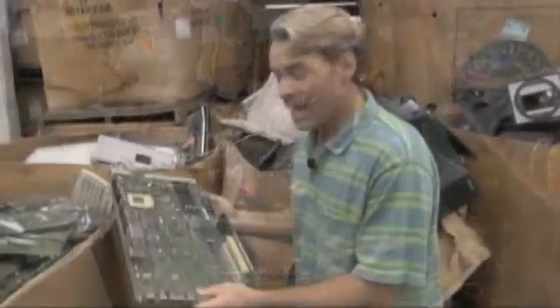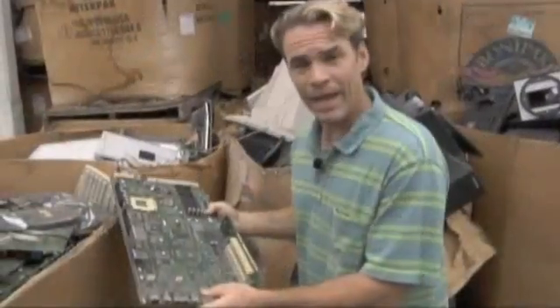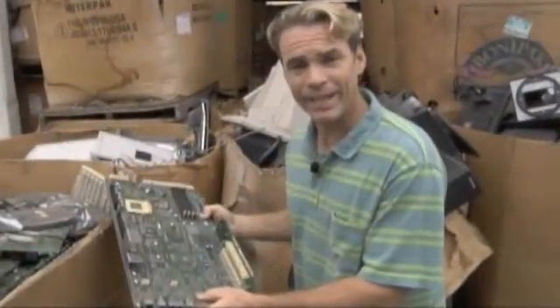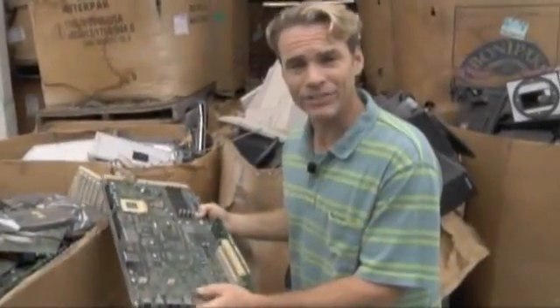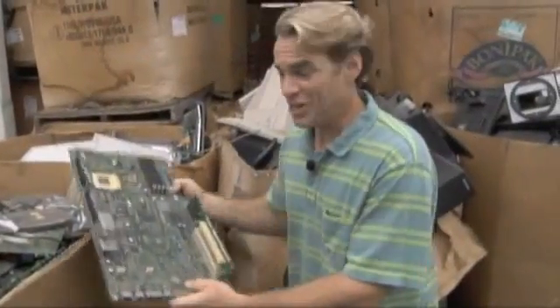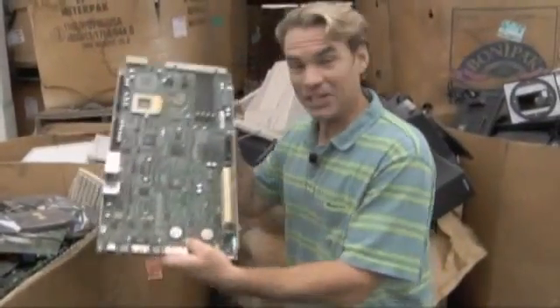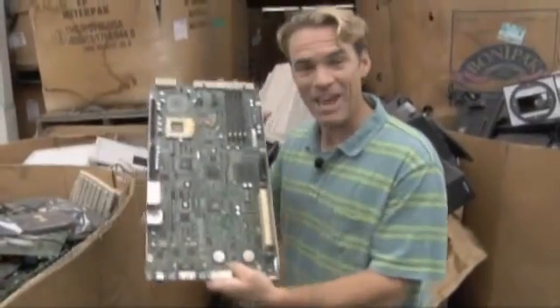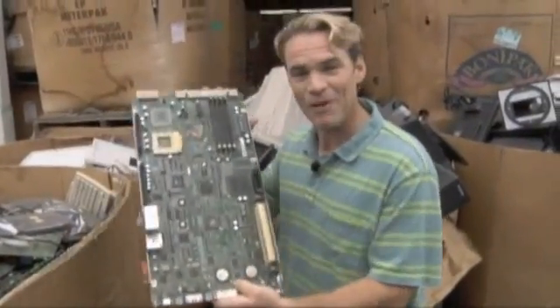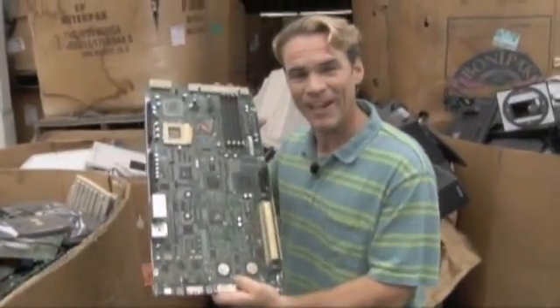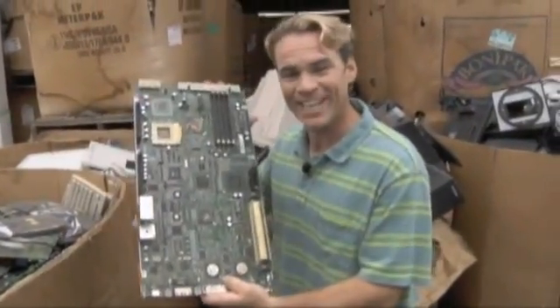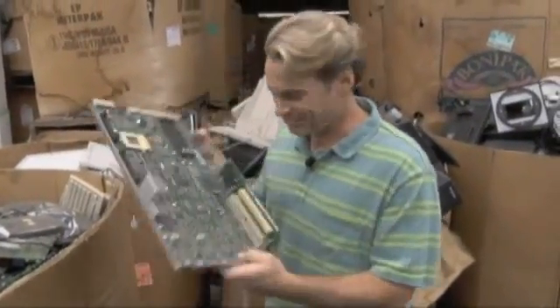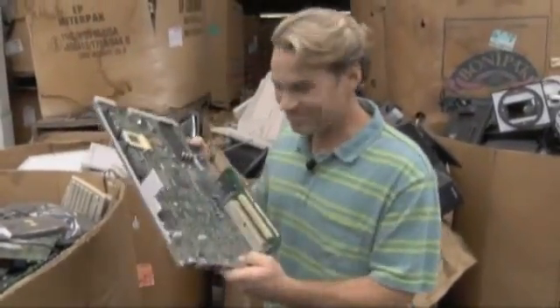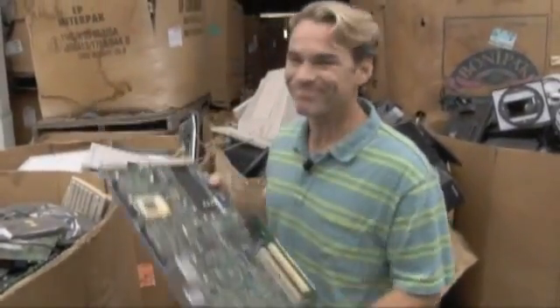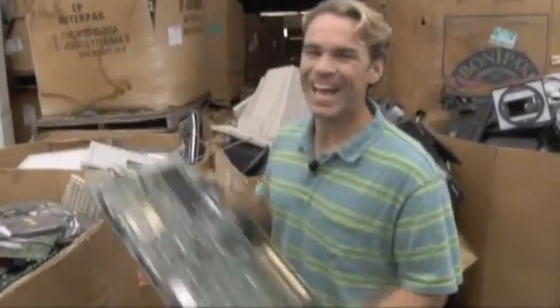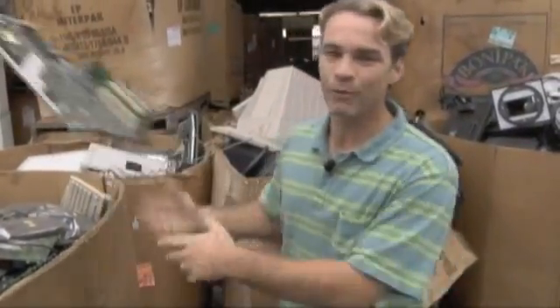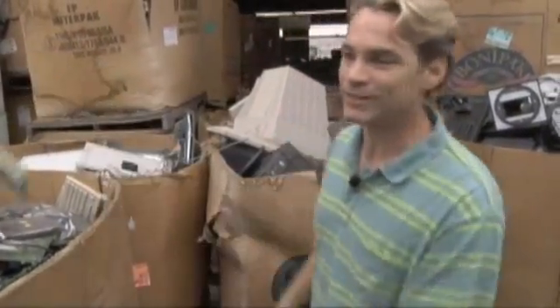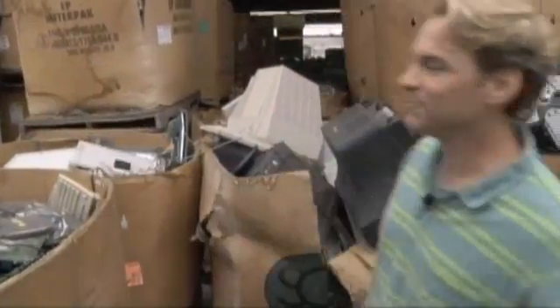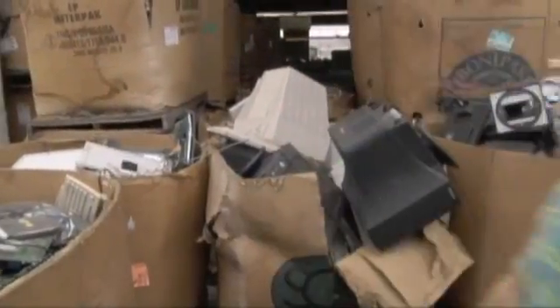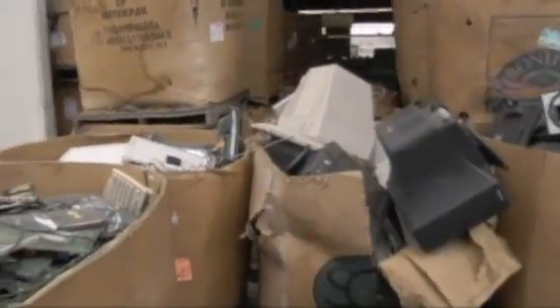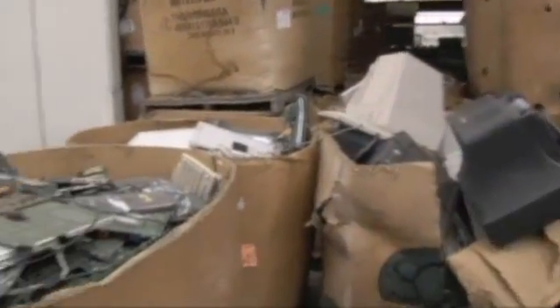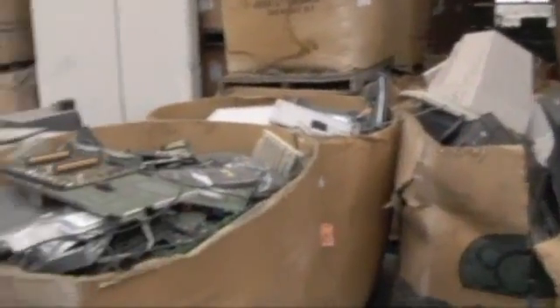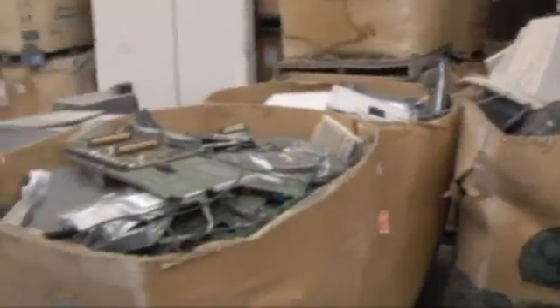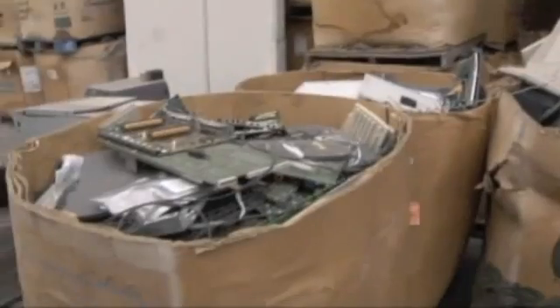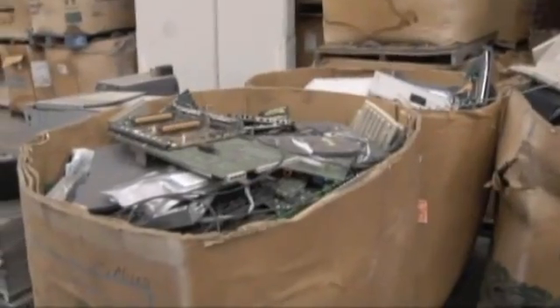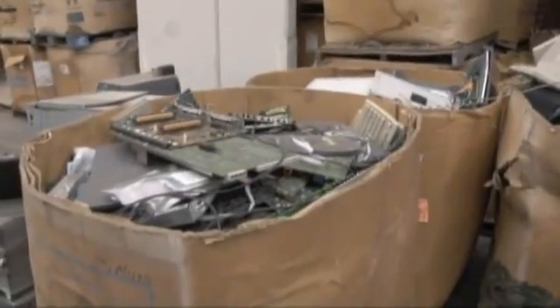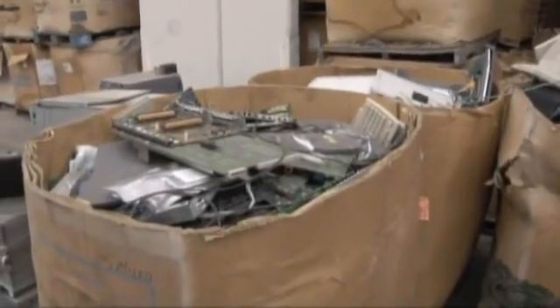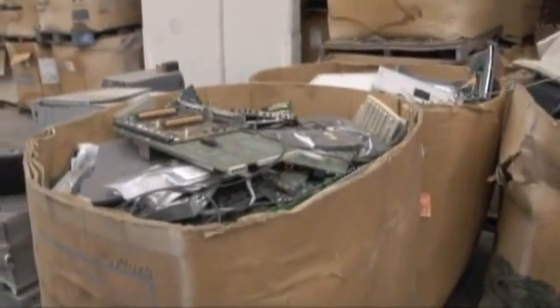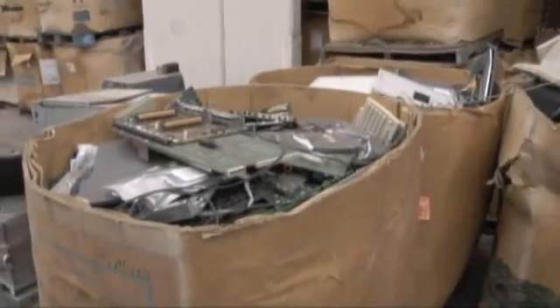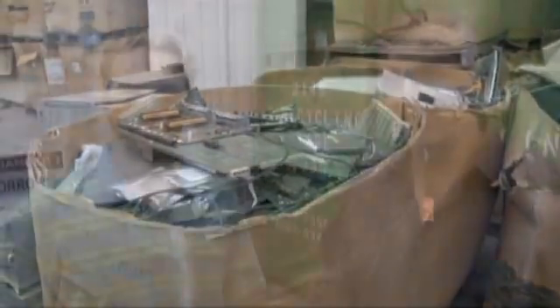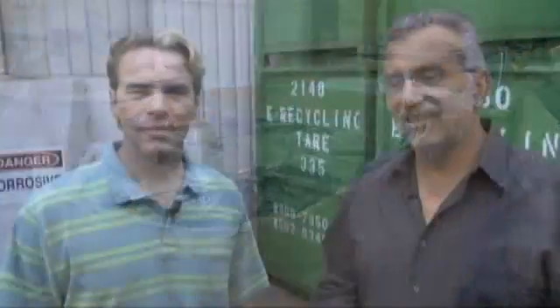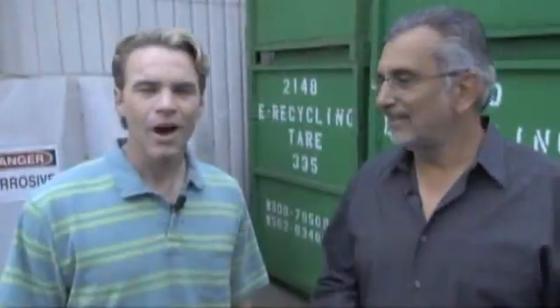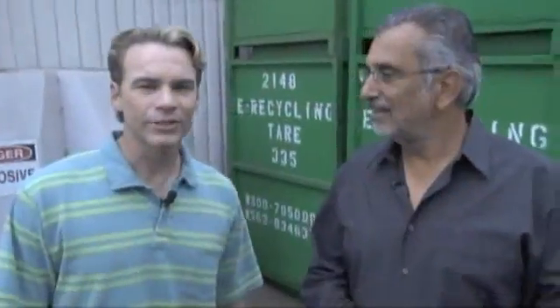Hey kids, can we fix it? I don't think so.